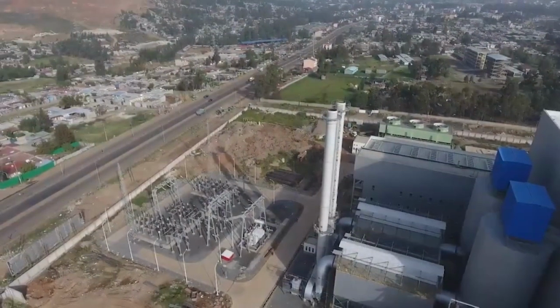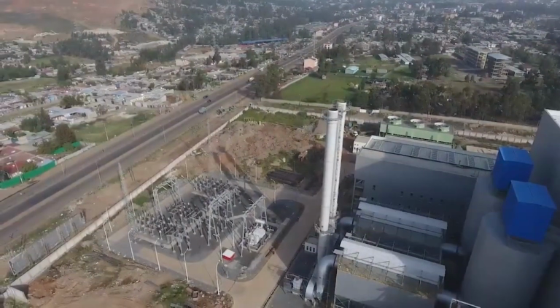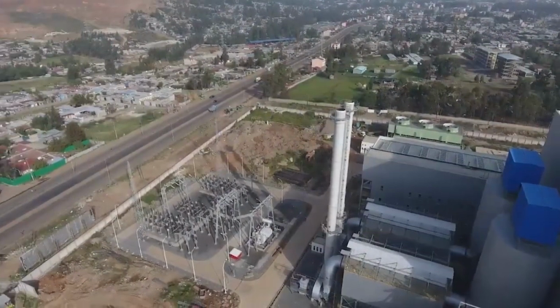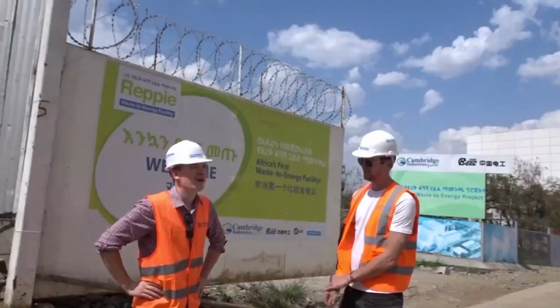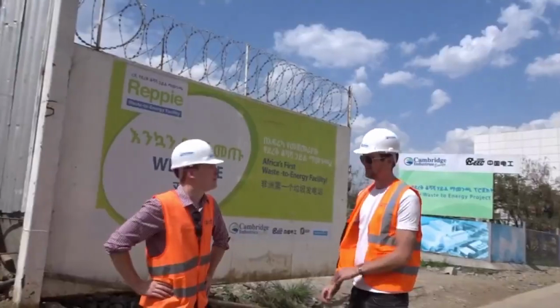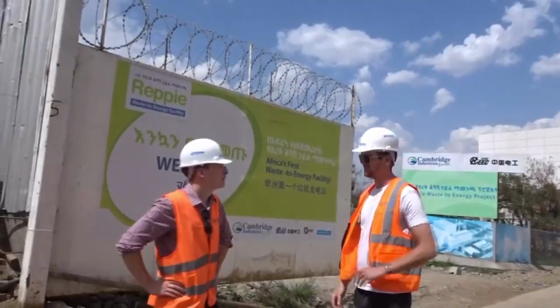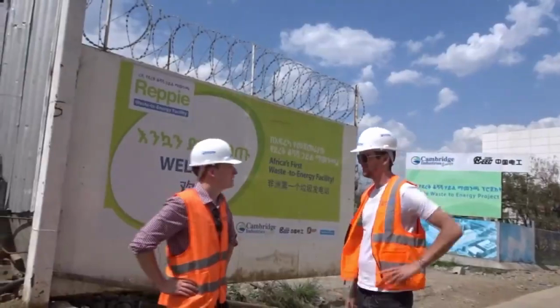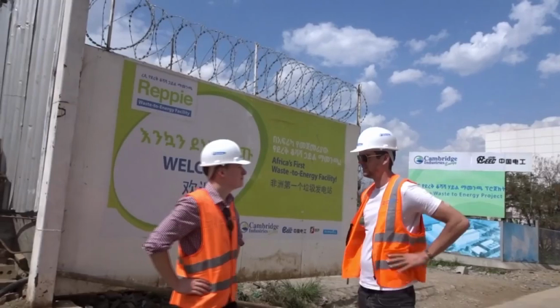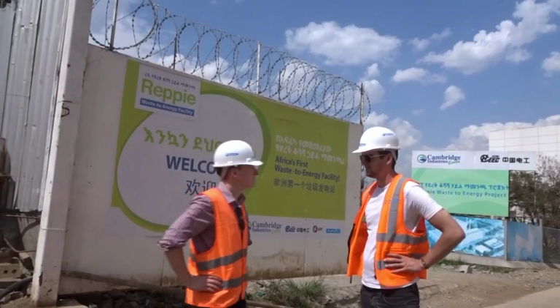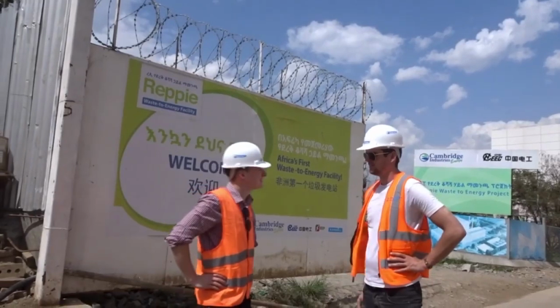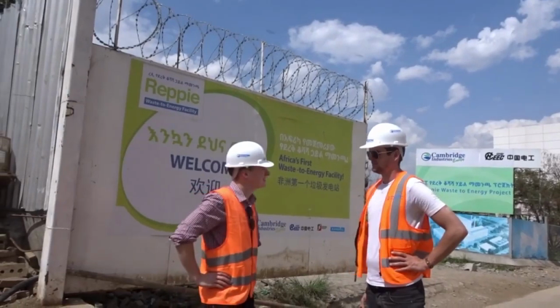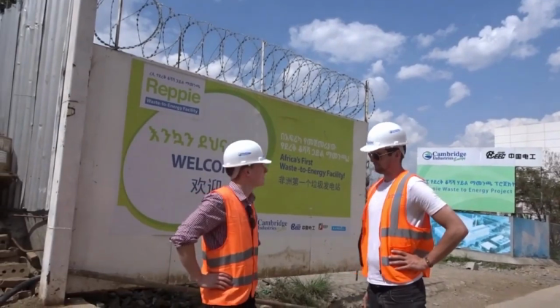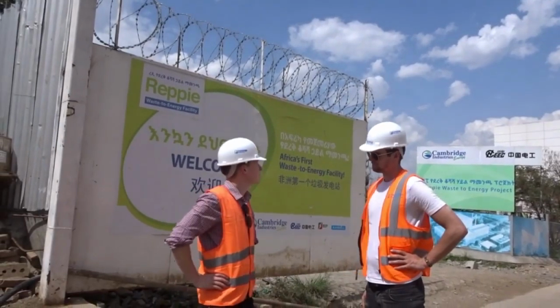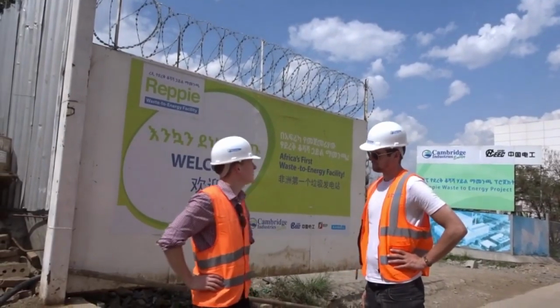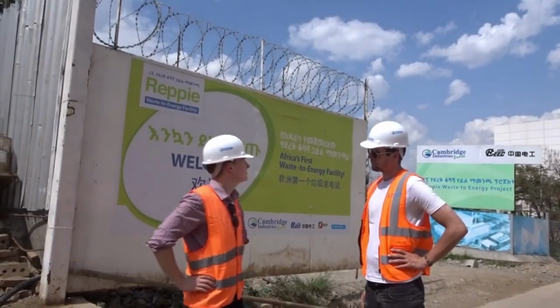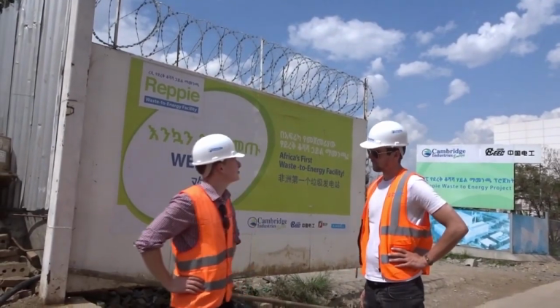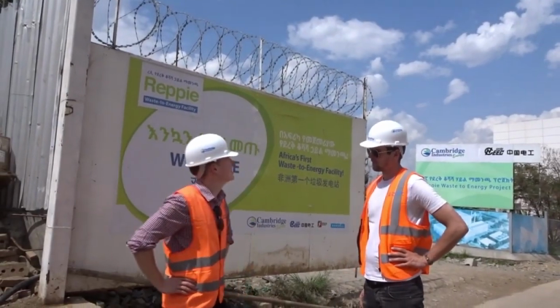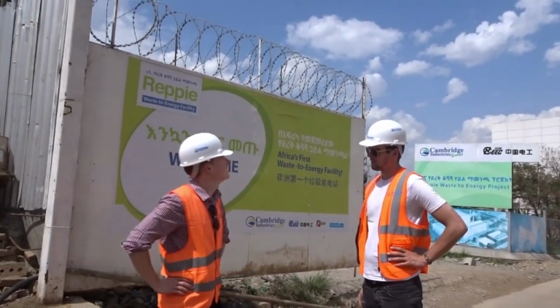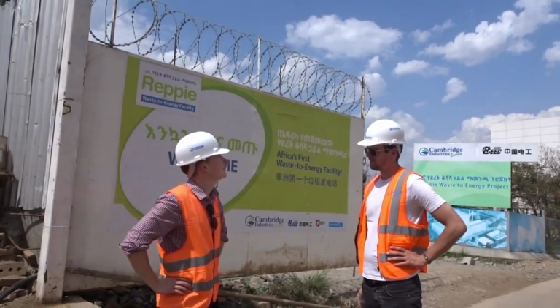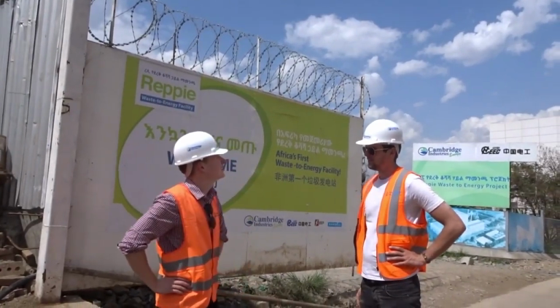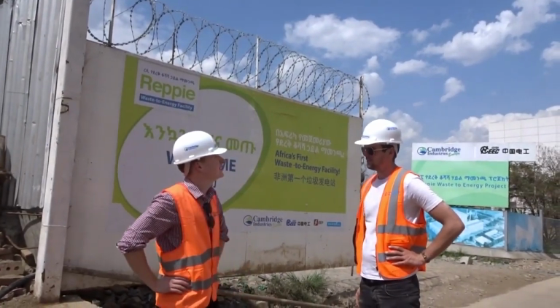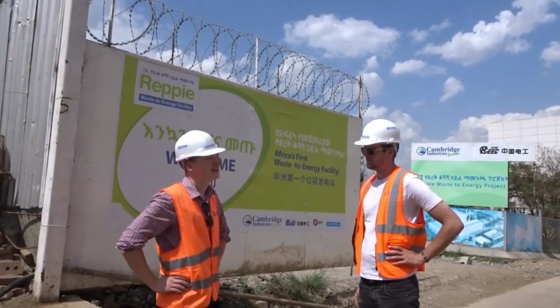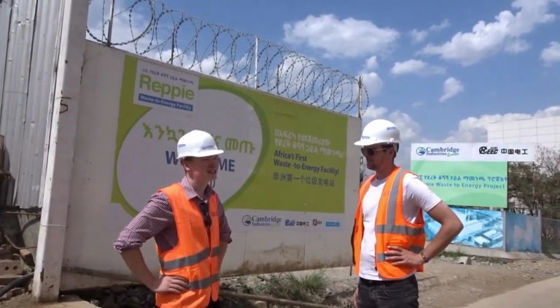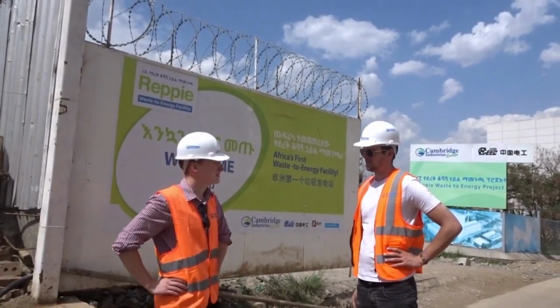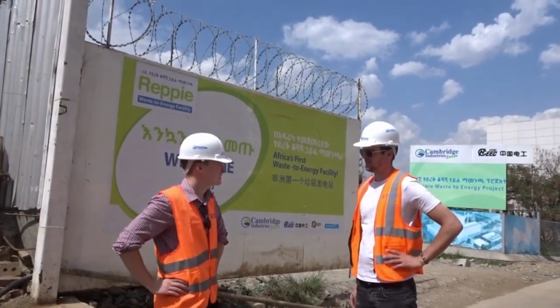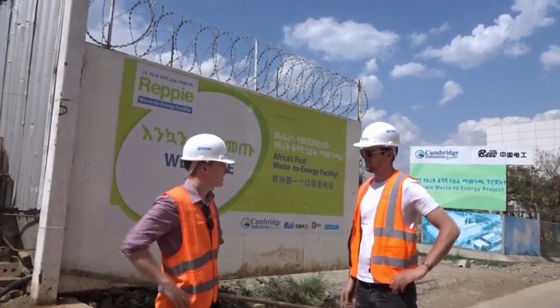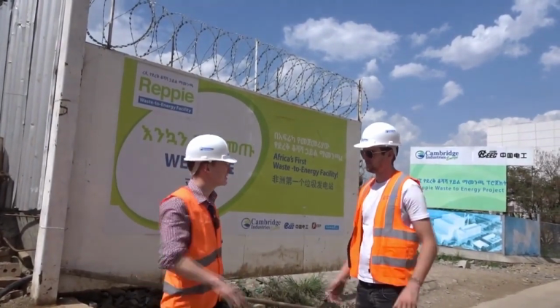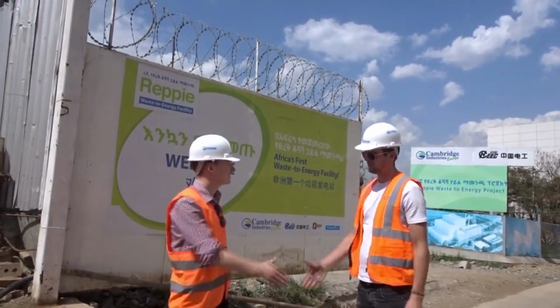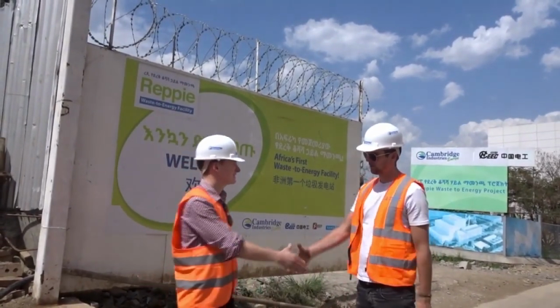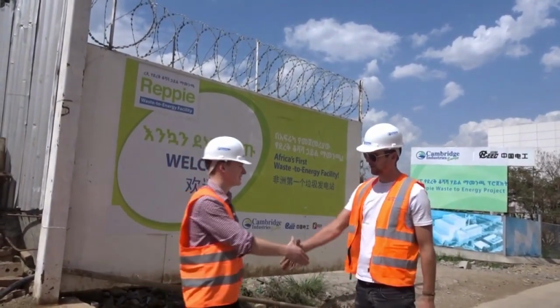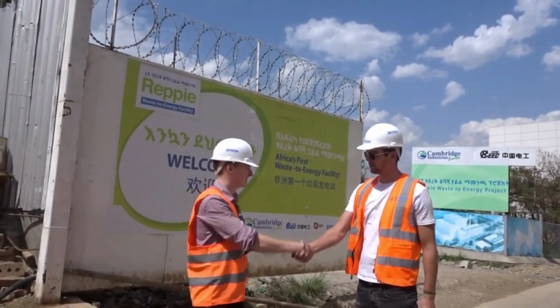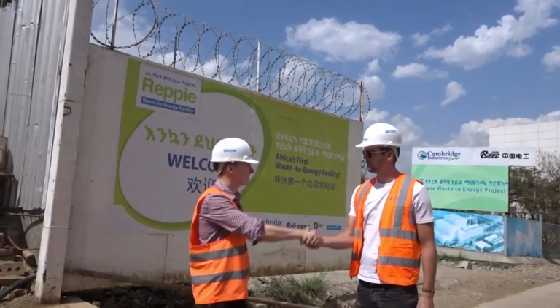It's a beautiful spot. Wow, pretty amazing. Thank you so much for your time. Thank you.